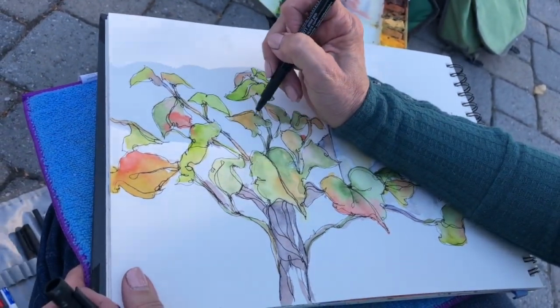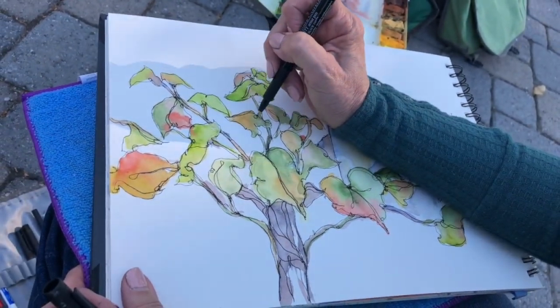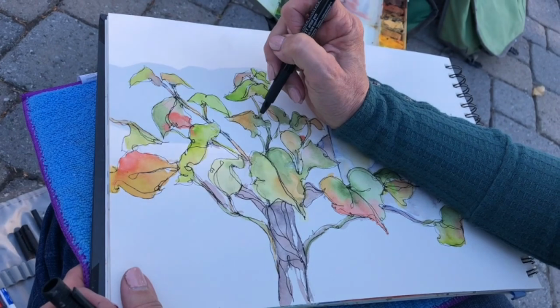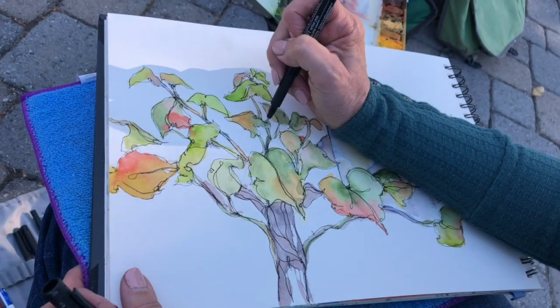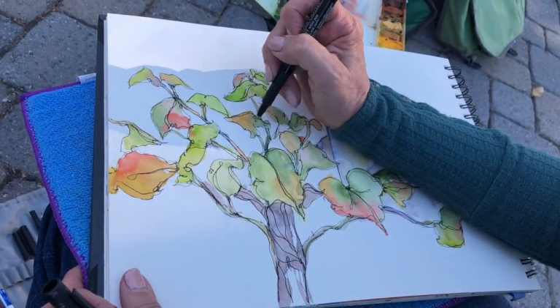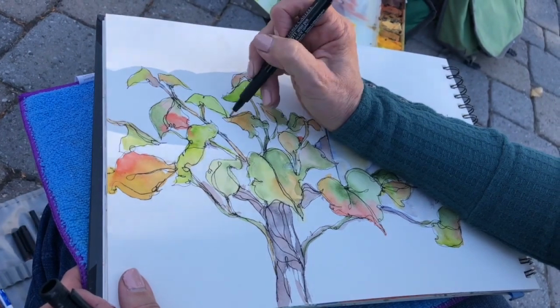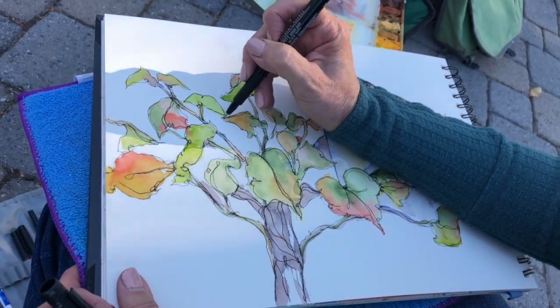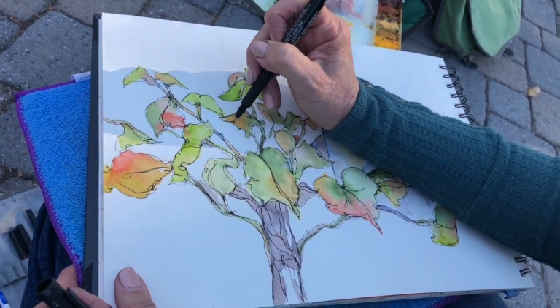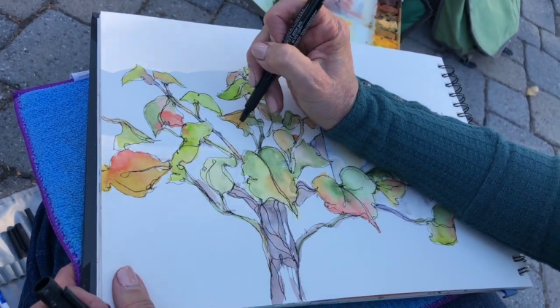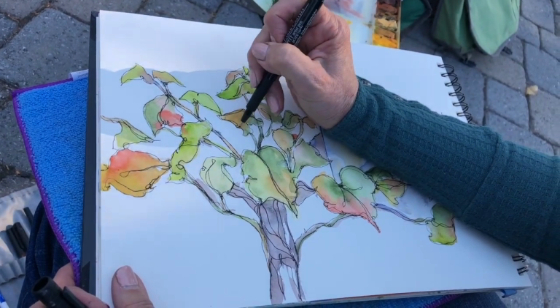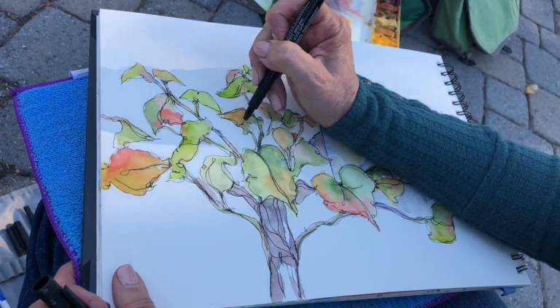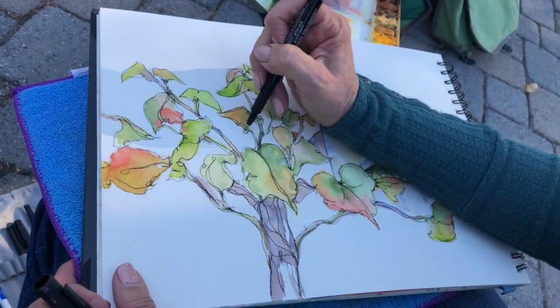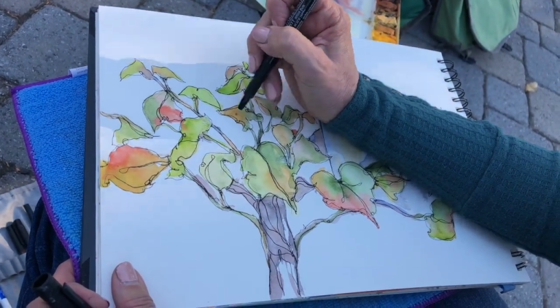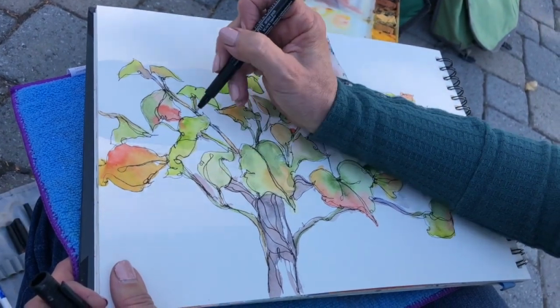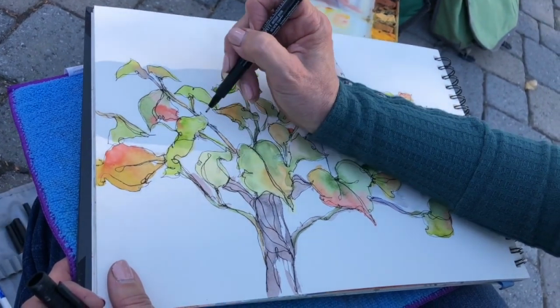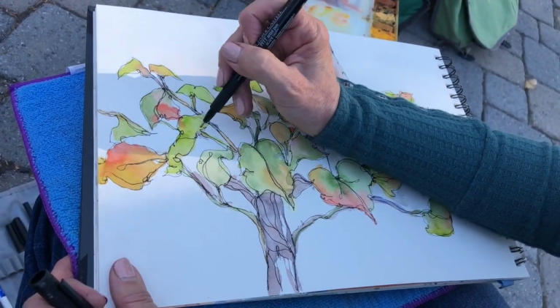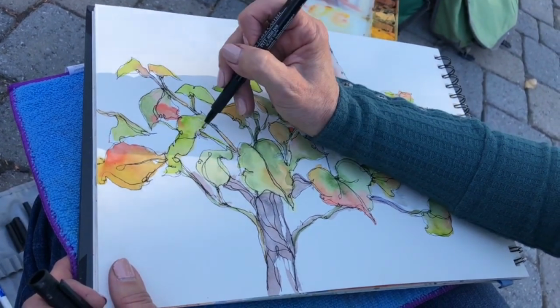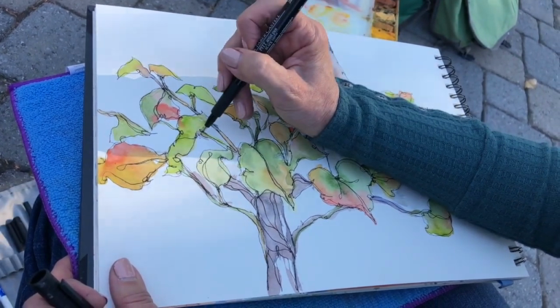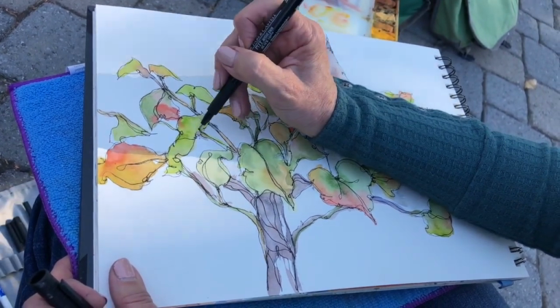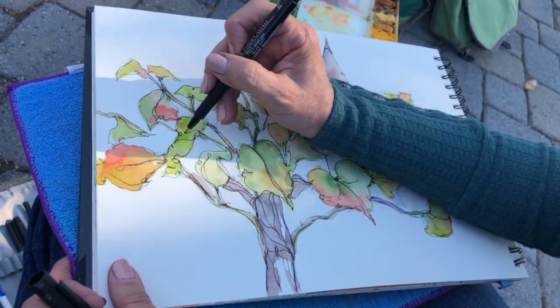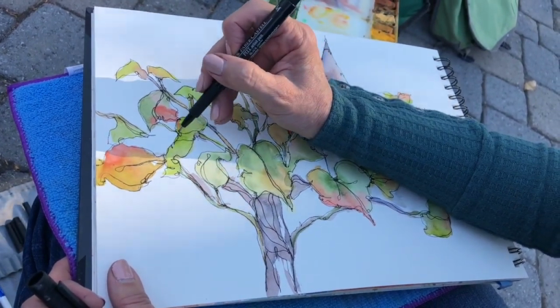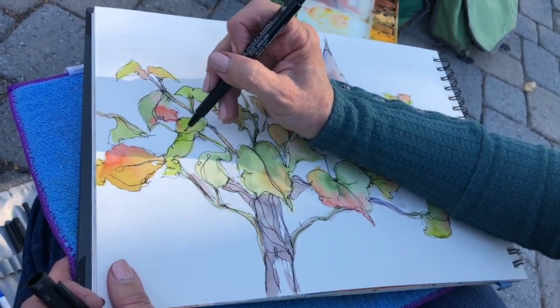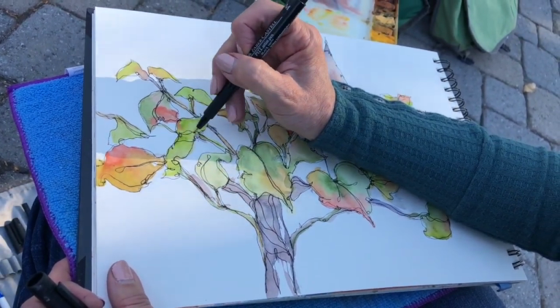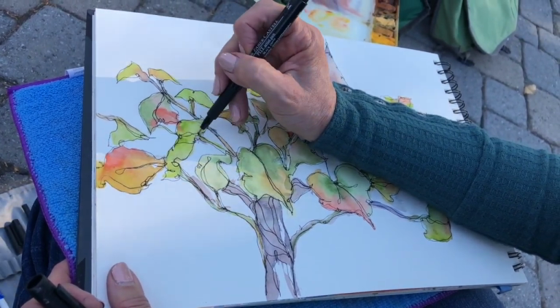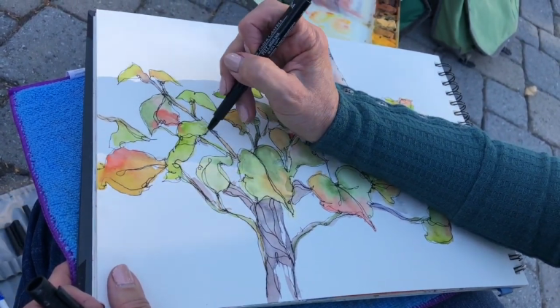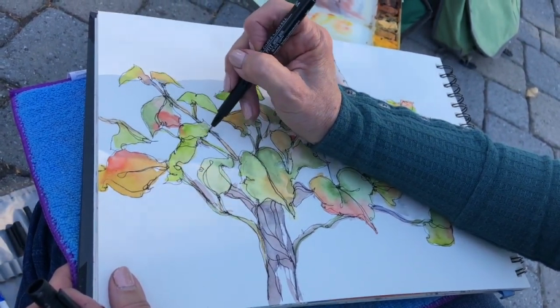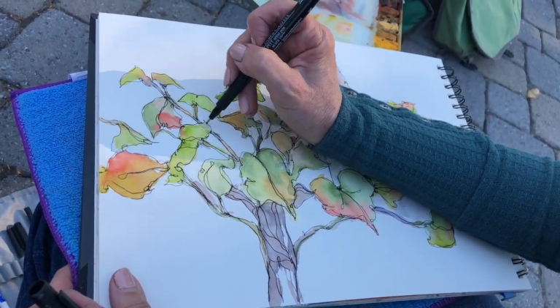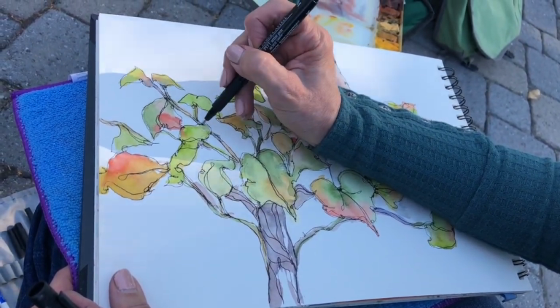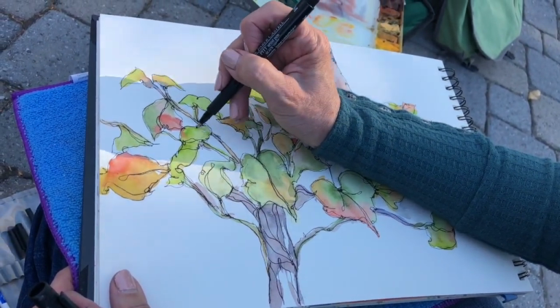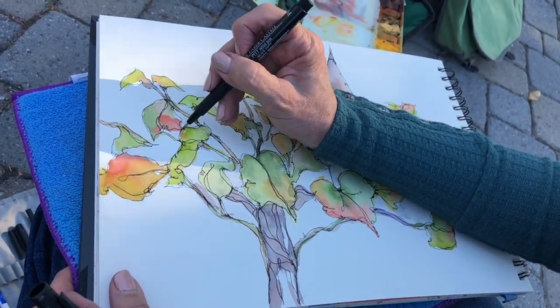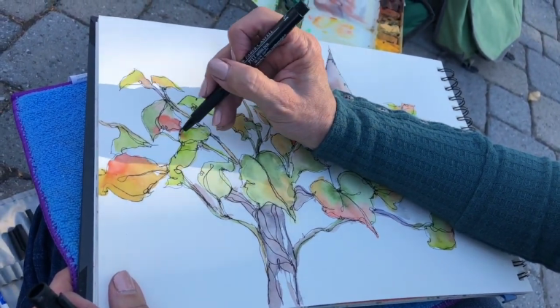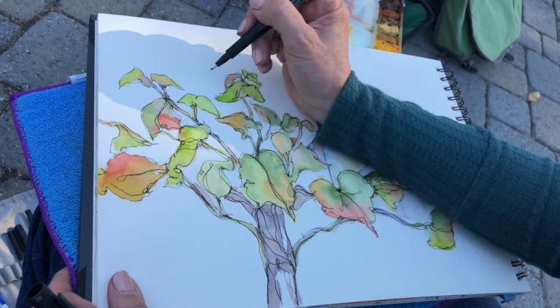Thanks for holding that, Heather. Do you want to paint now? I can take it.